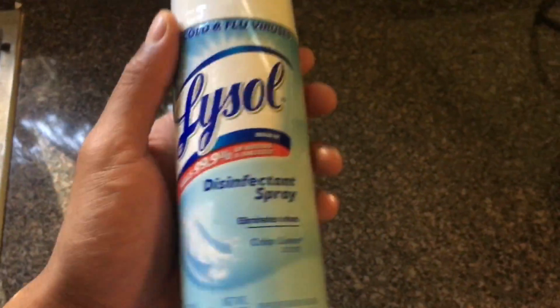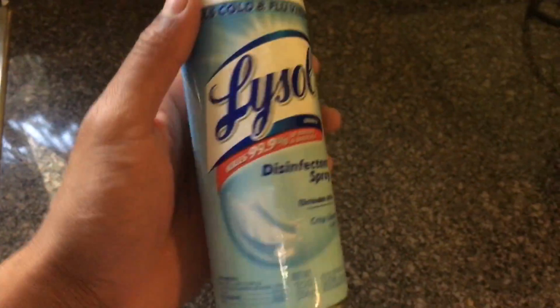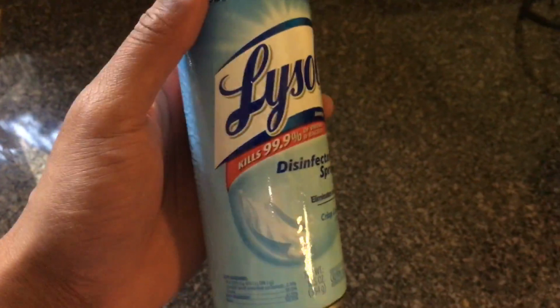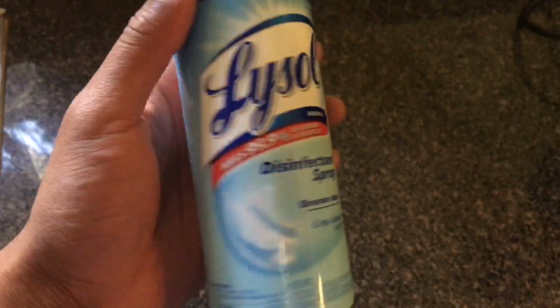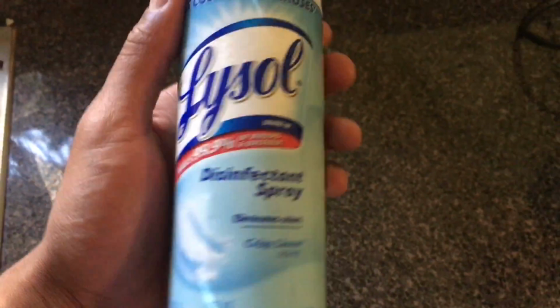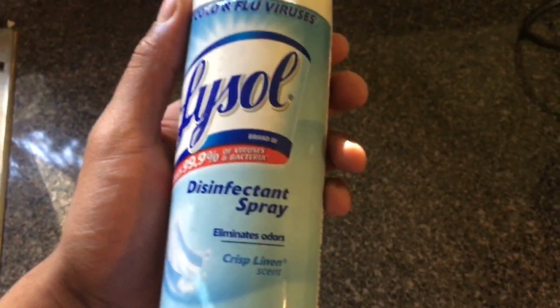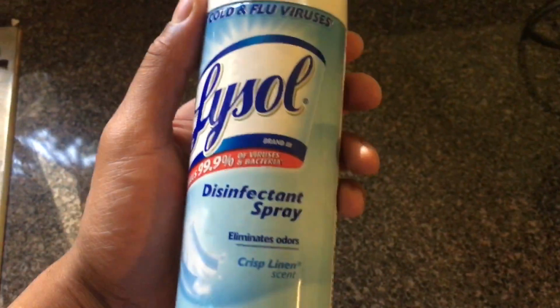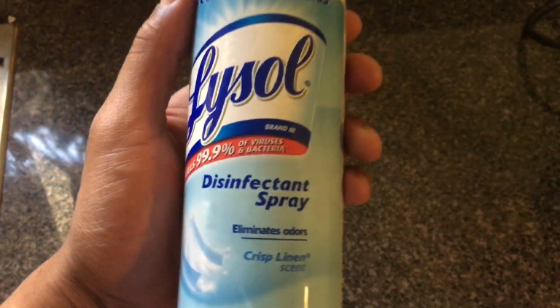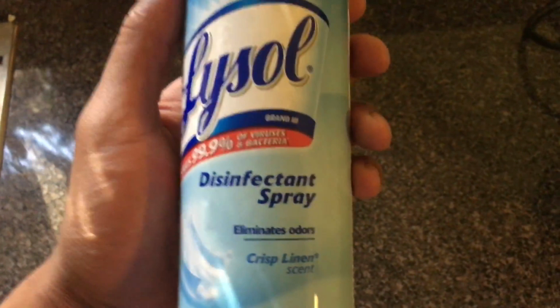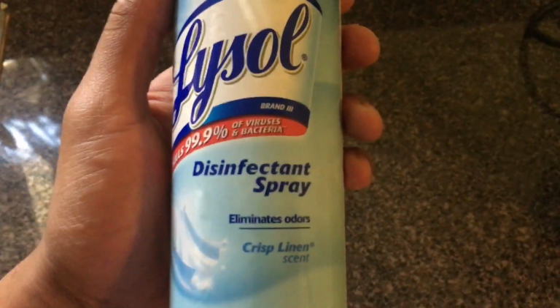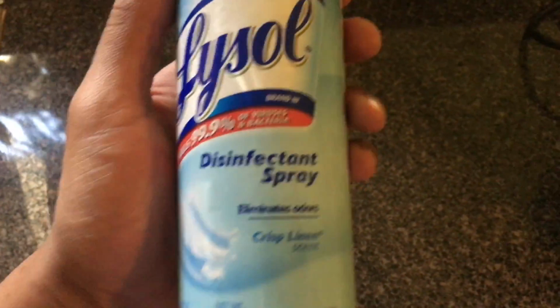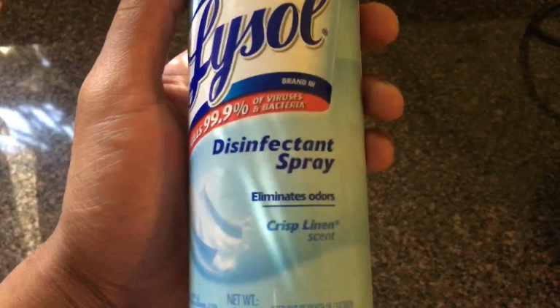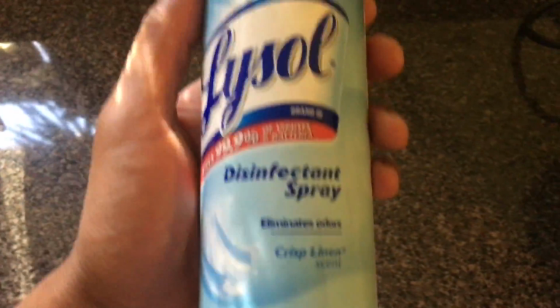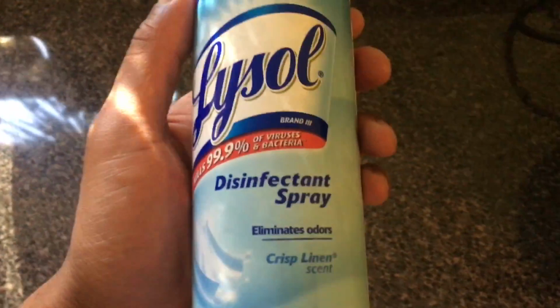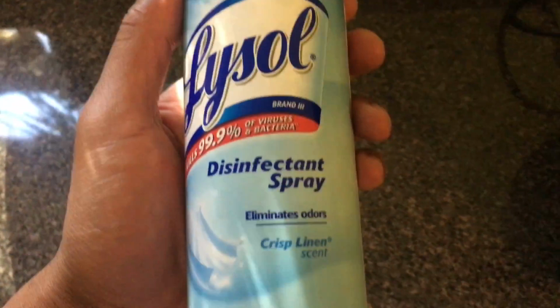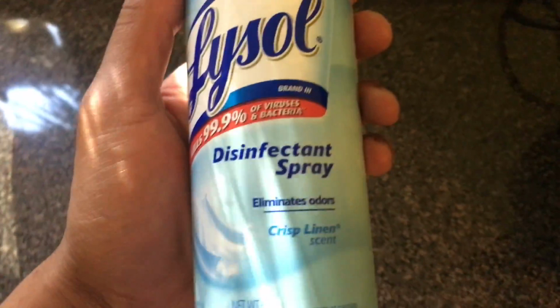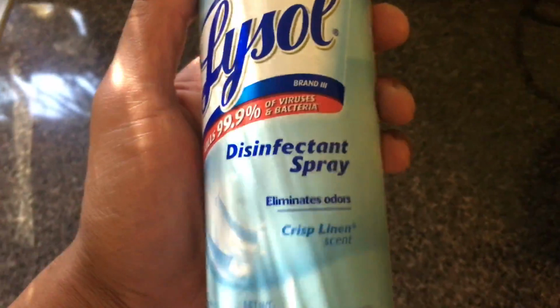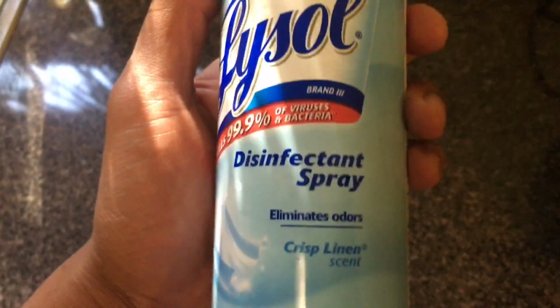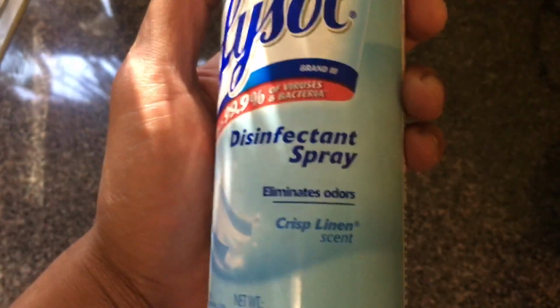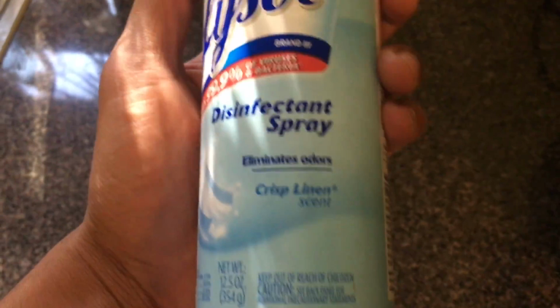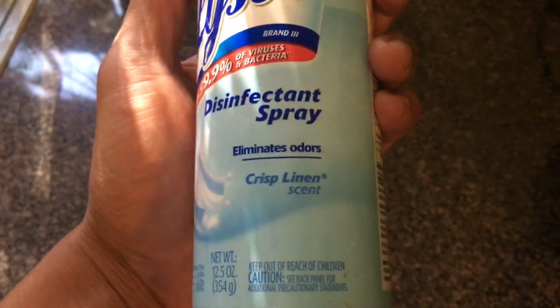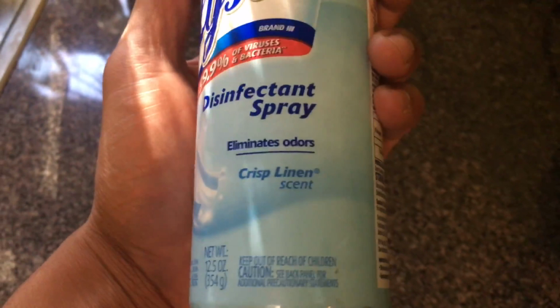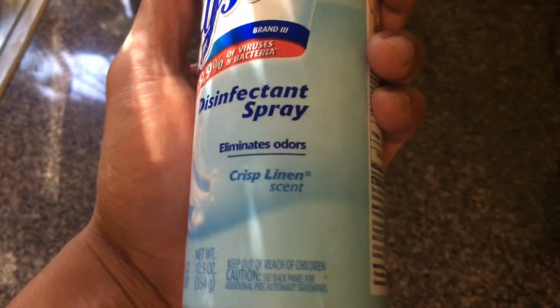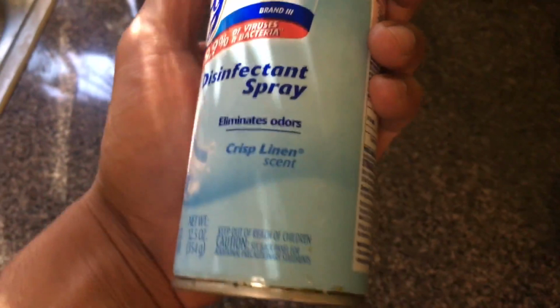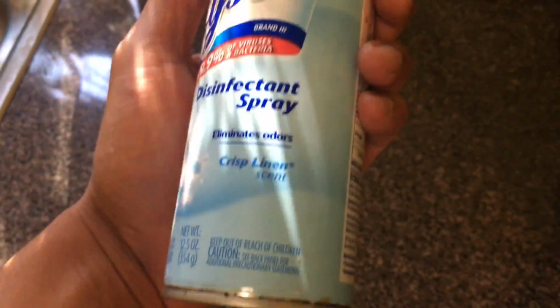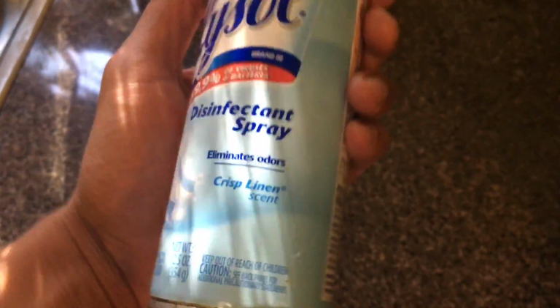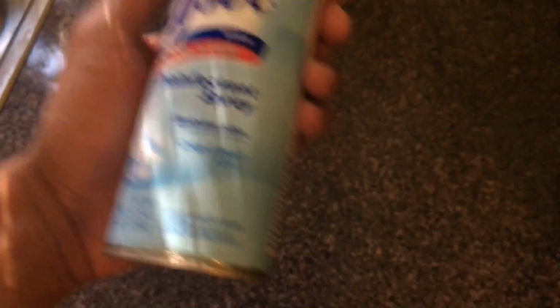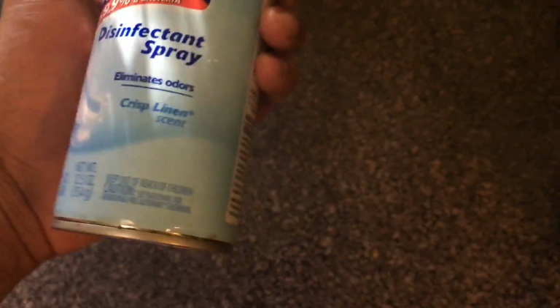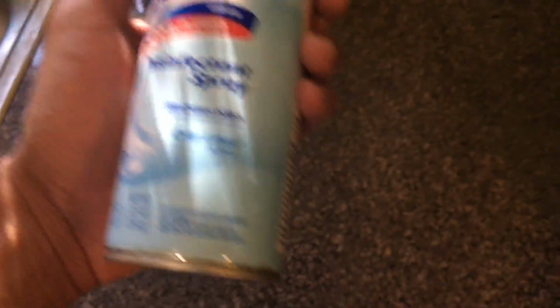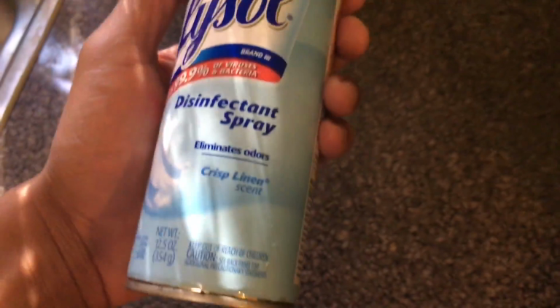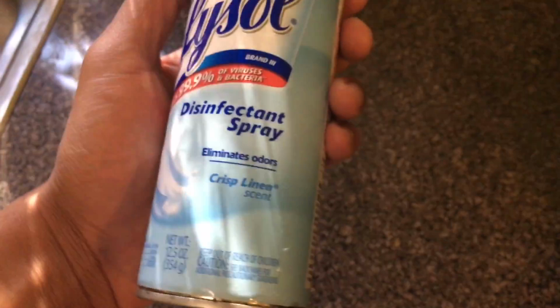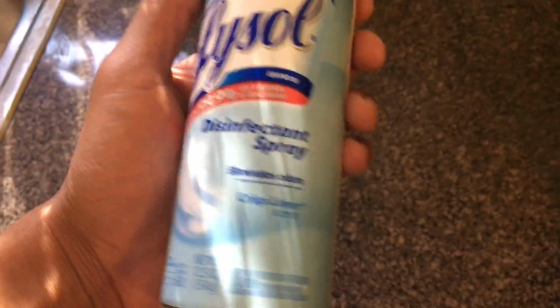Right here I have Lysol. This is a disinfectant spray — crisp linen scent. Smells really great.